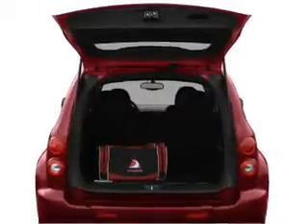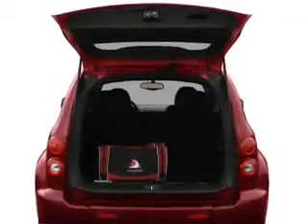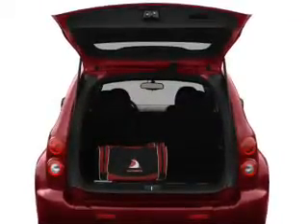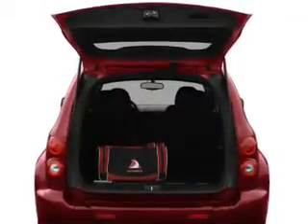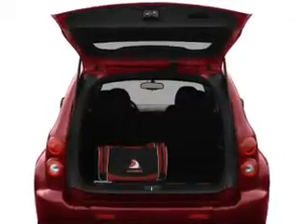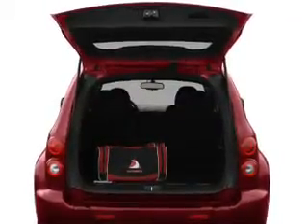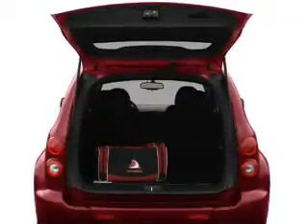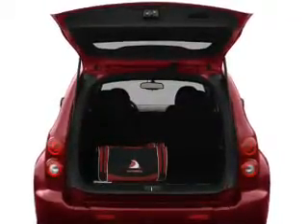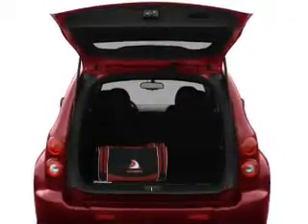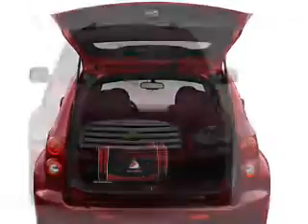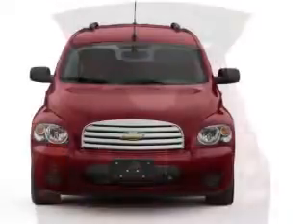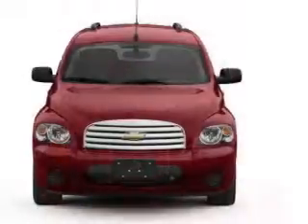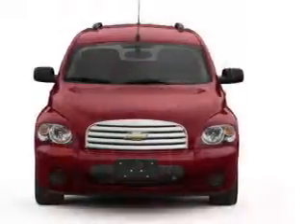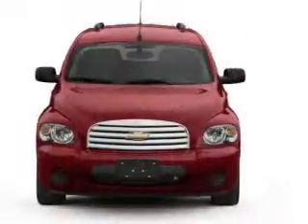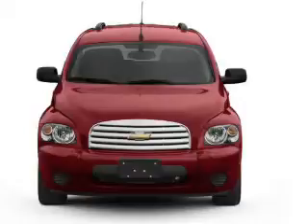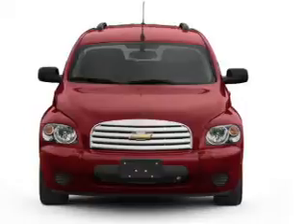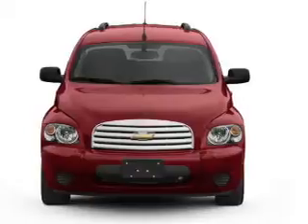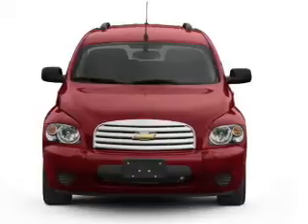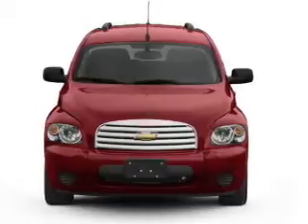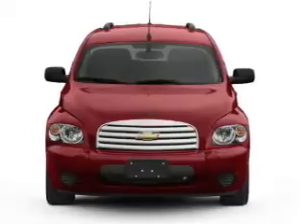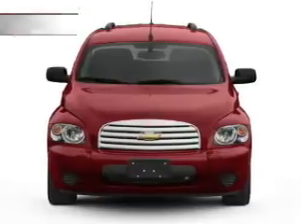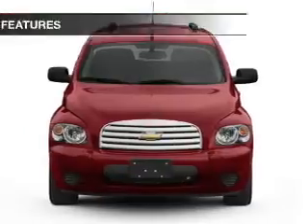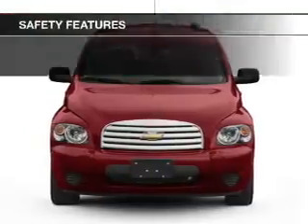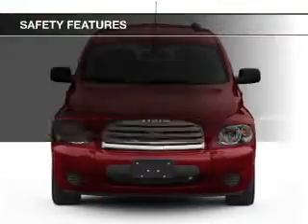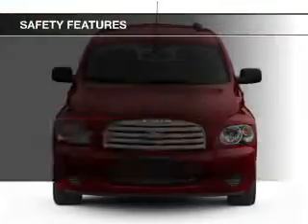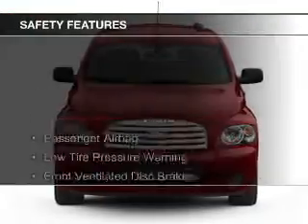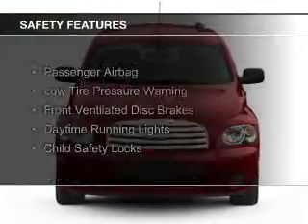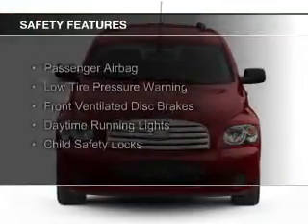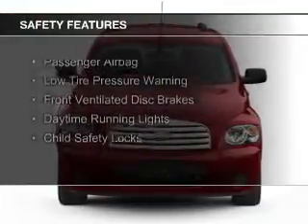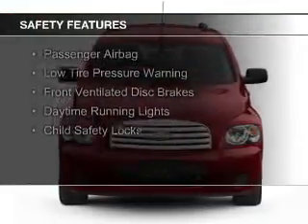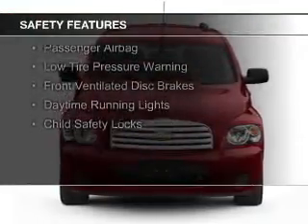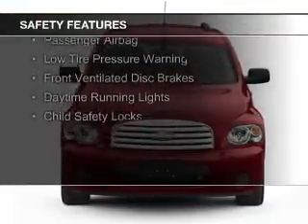Additional features include power seats, cruise control, and keyless entry. Safety was made a priority with these features.